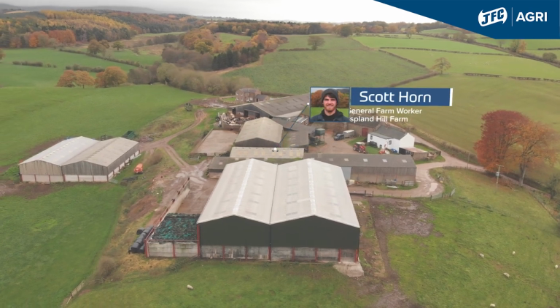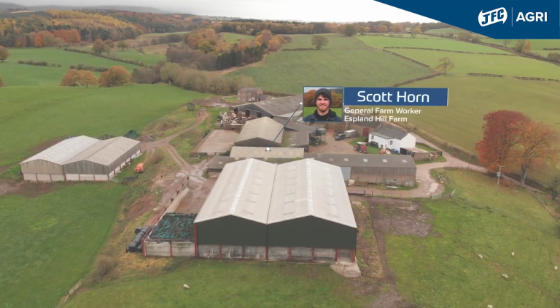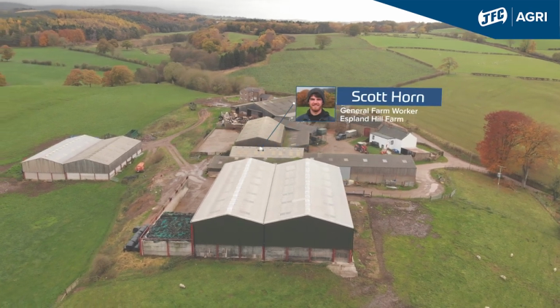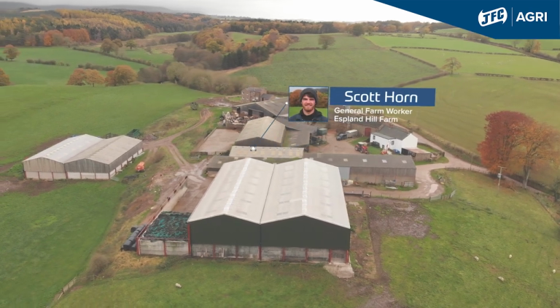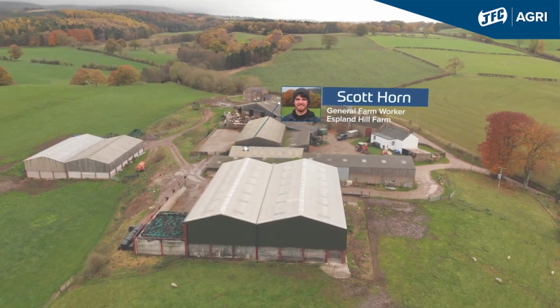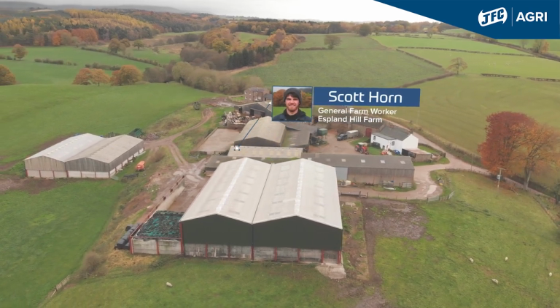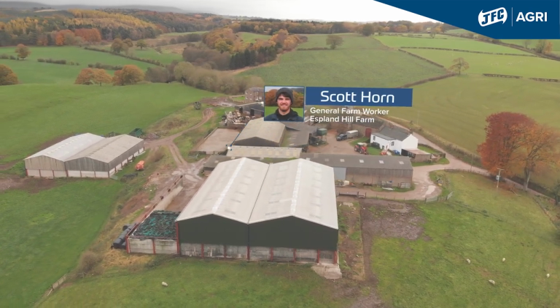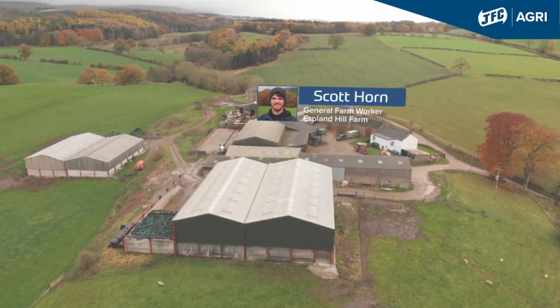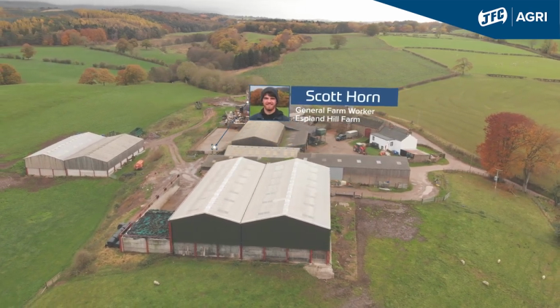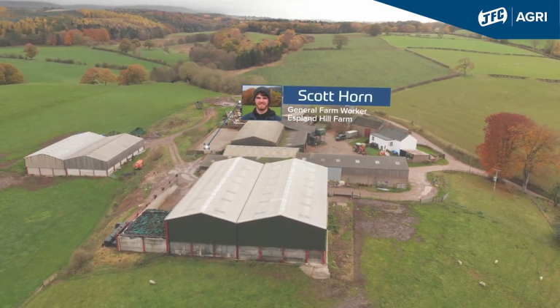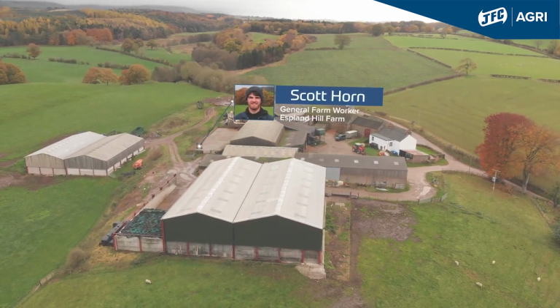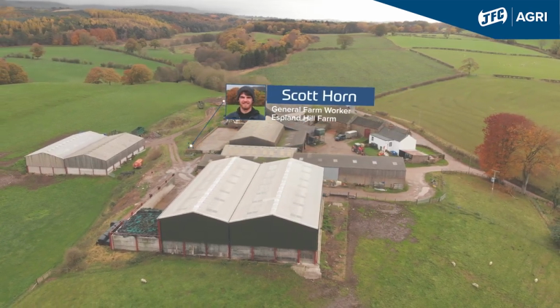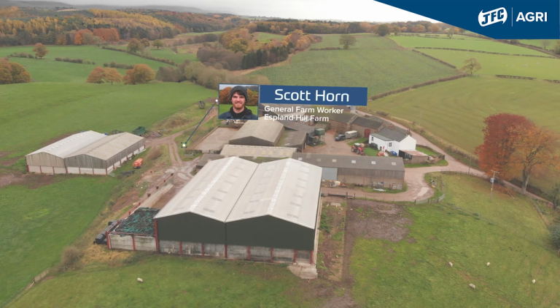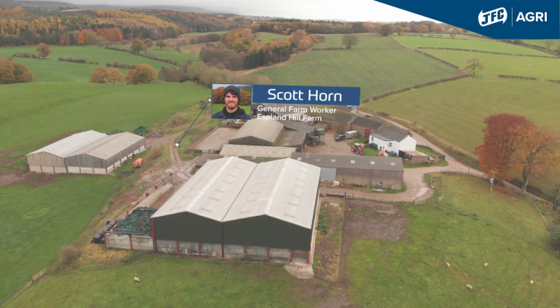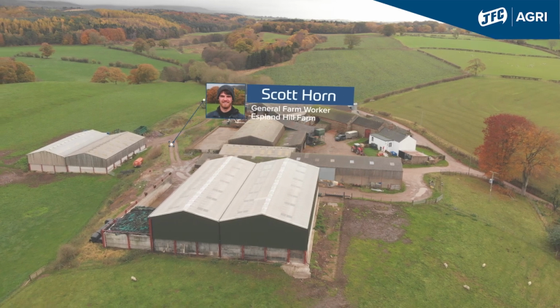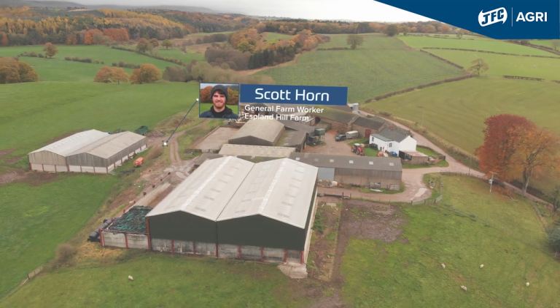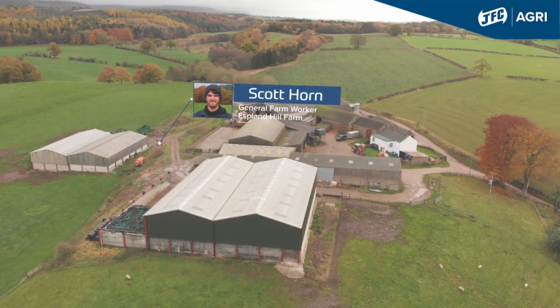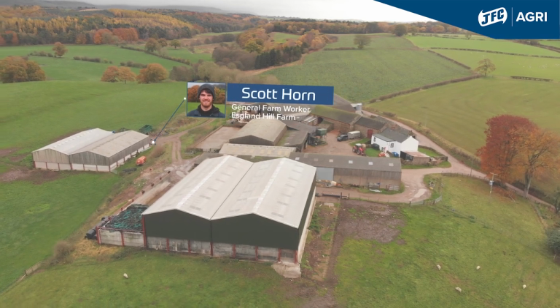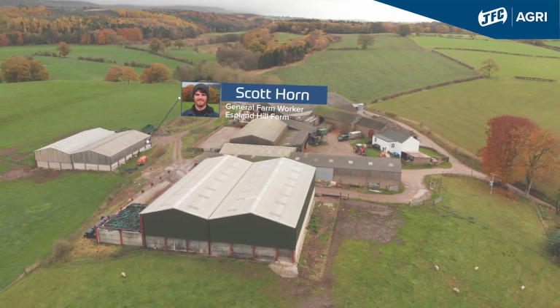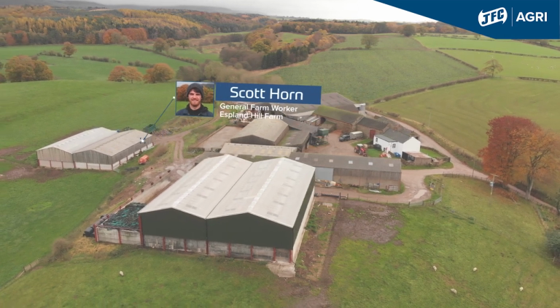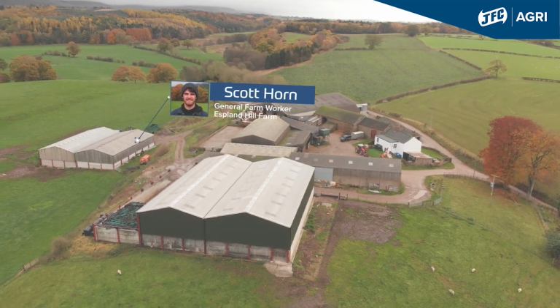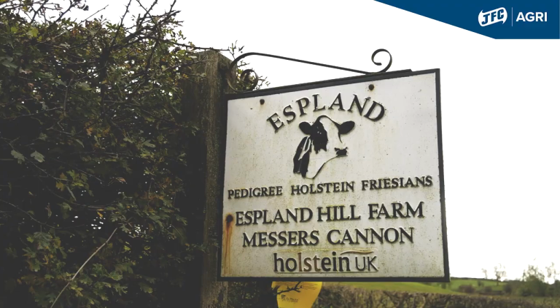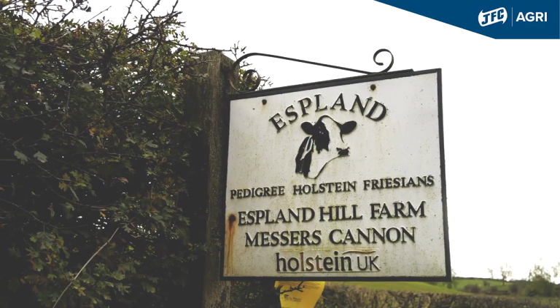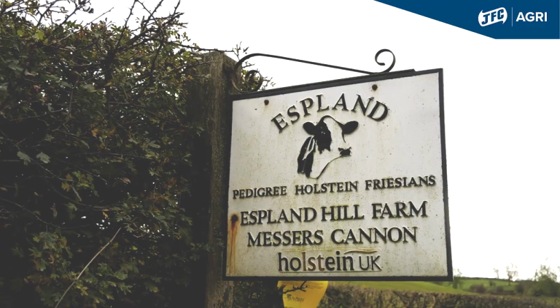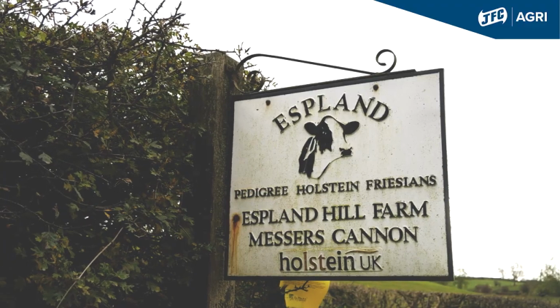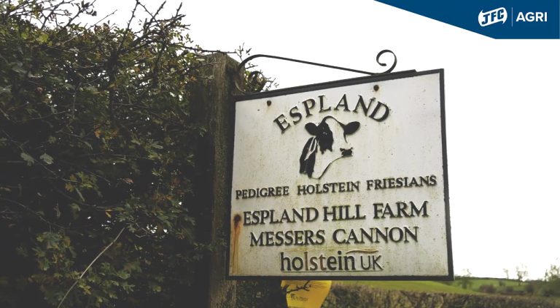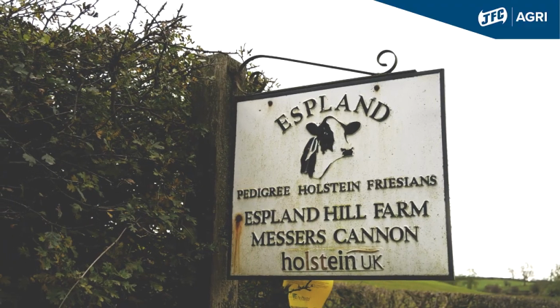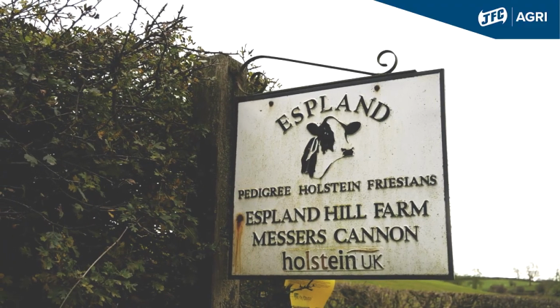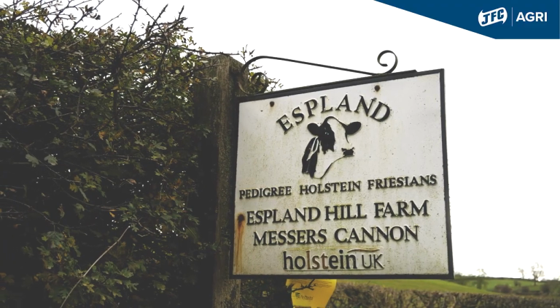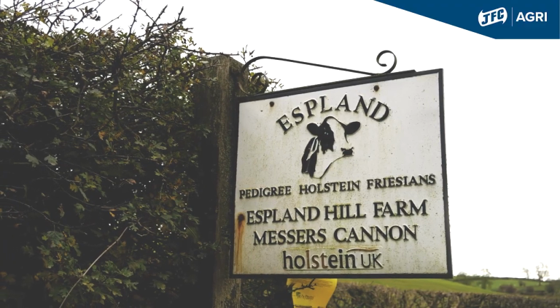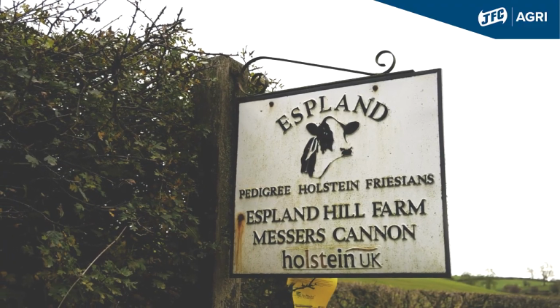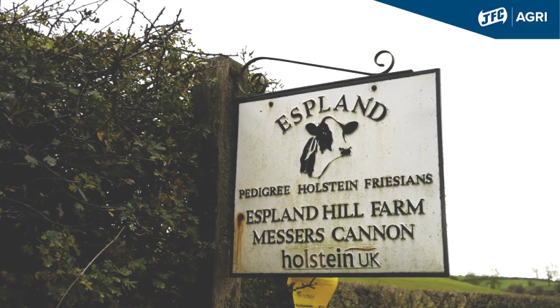I'm Scott Horne. We're at Espland Hill Farm, Appleby, Cumbria. I'm the general farm worker here. We milk about 100 cows.